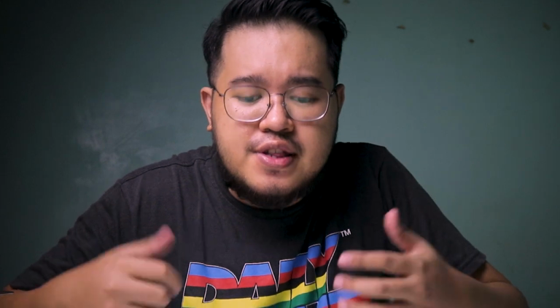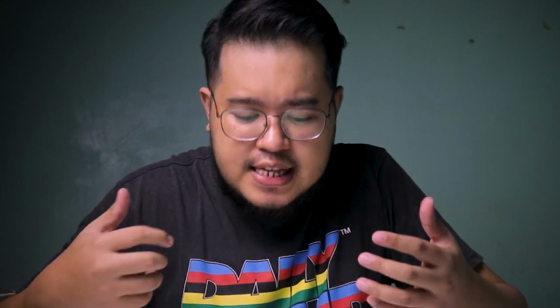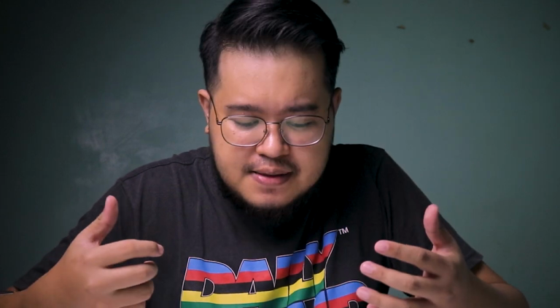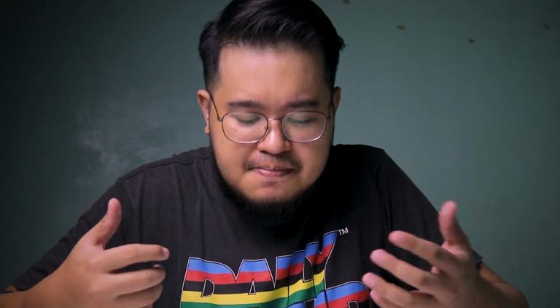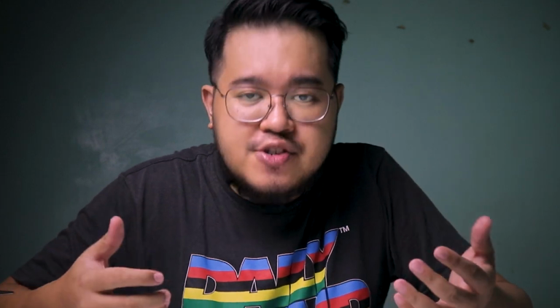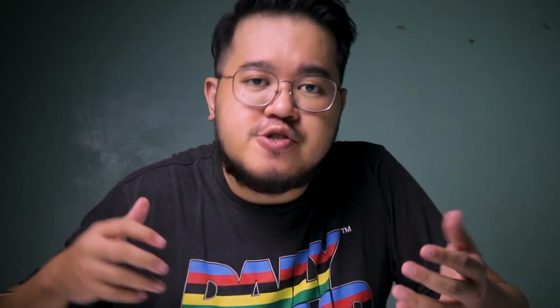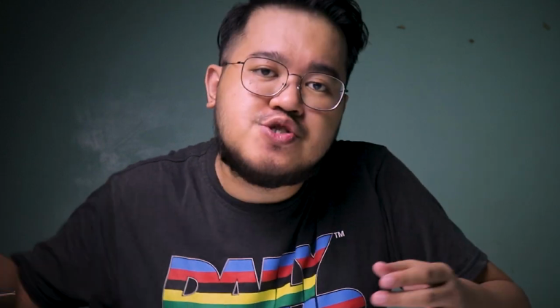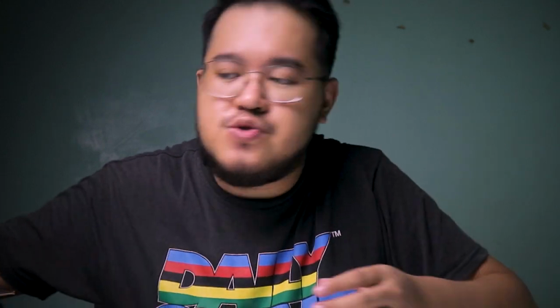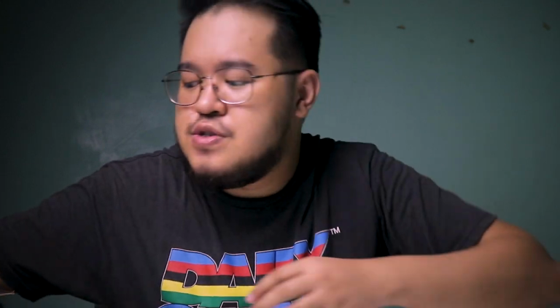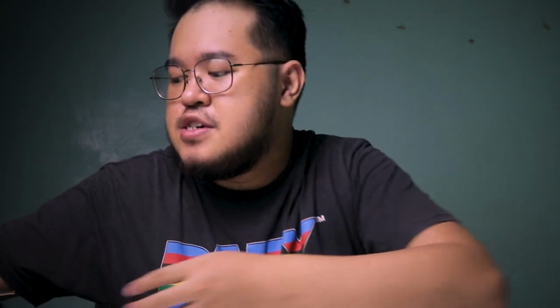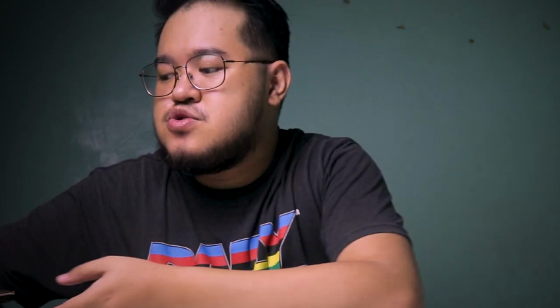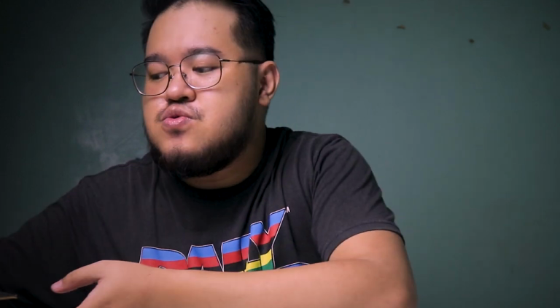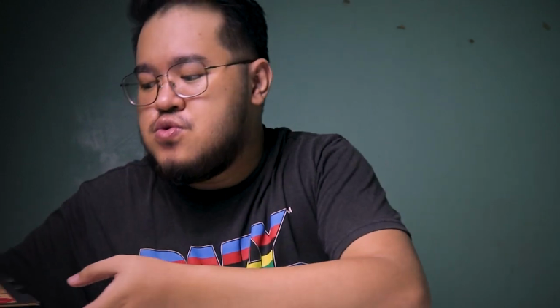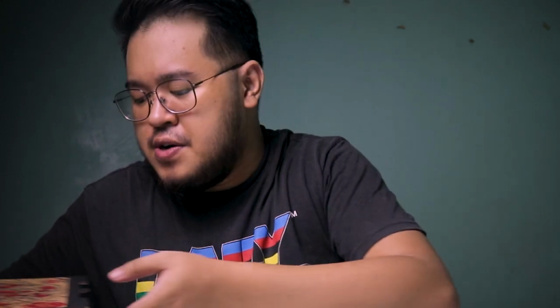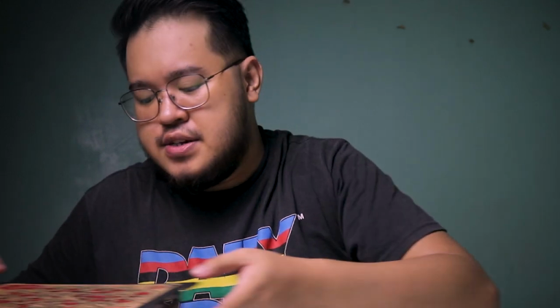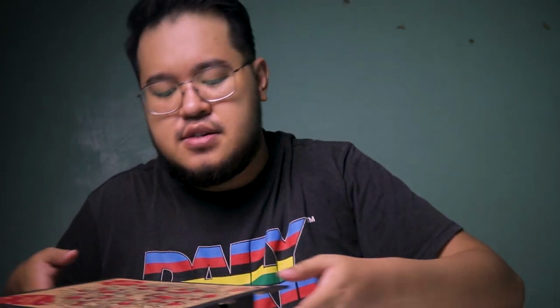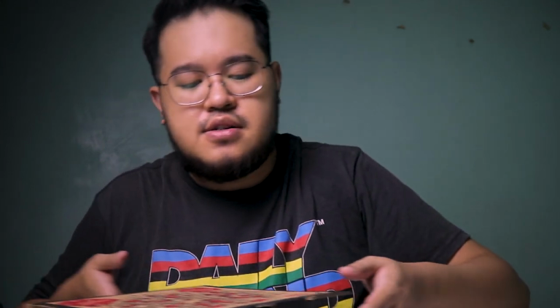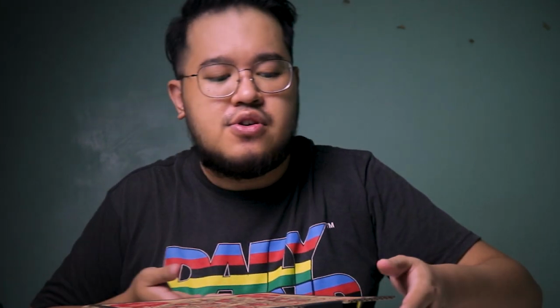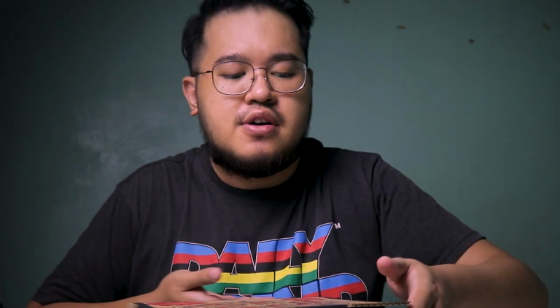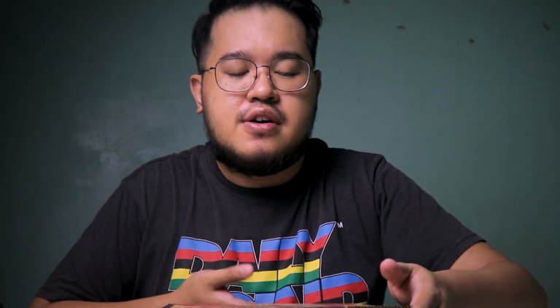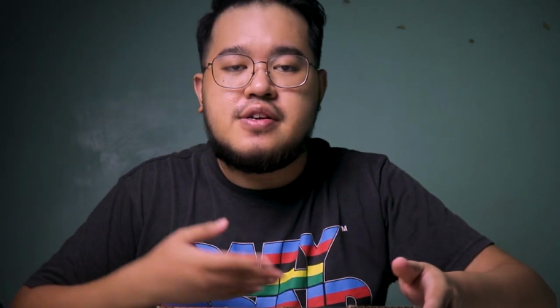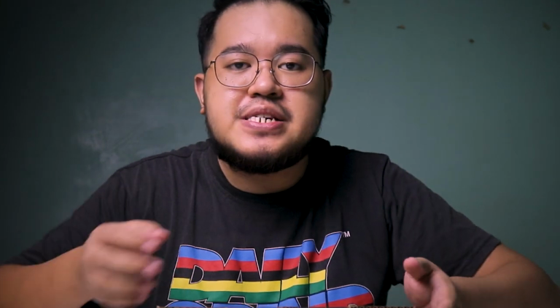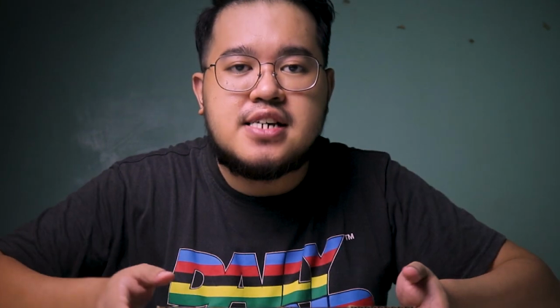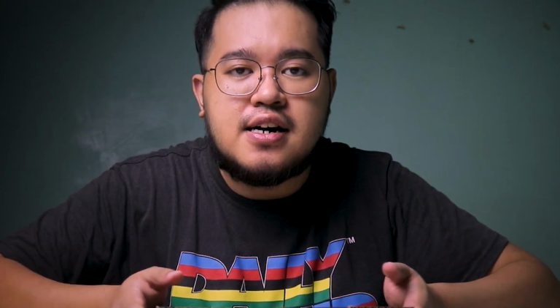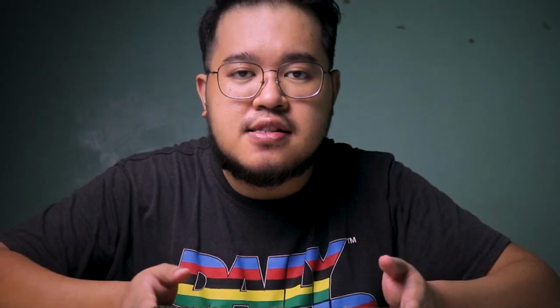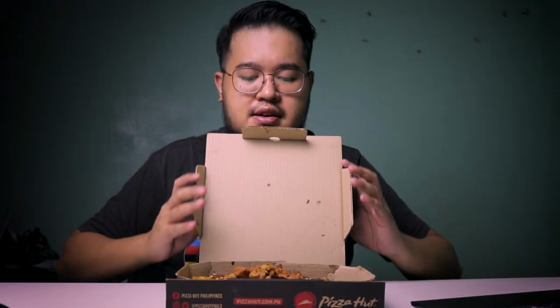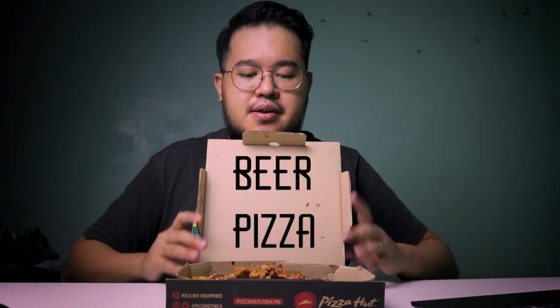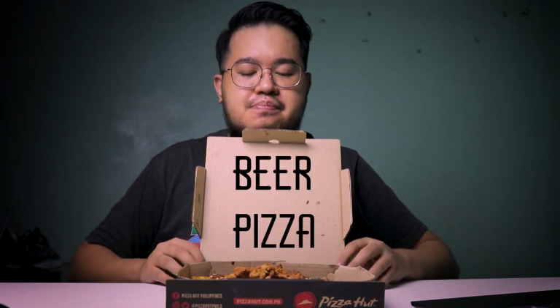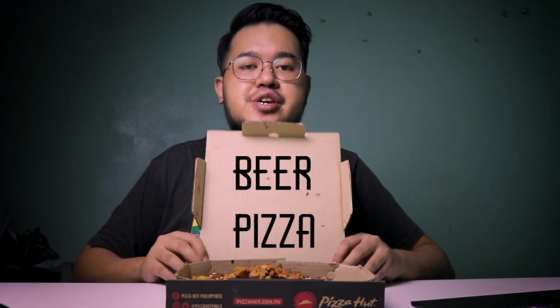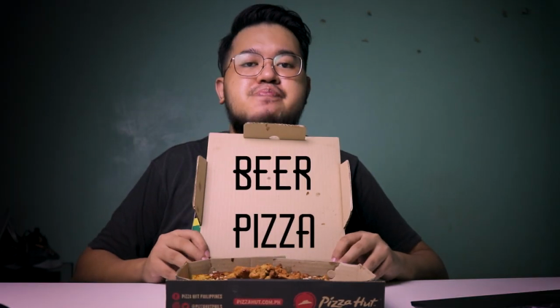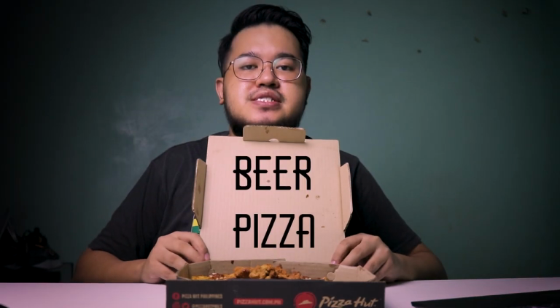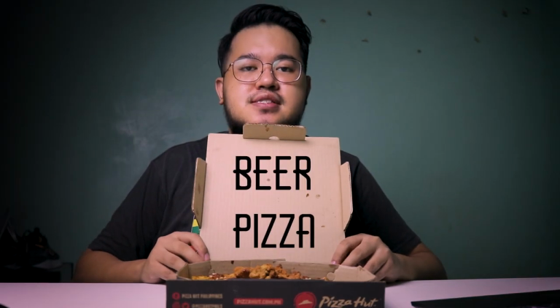Alright, so without any further ado, let me introduce you to the Pizza Hut beer pizza.